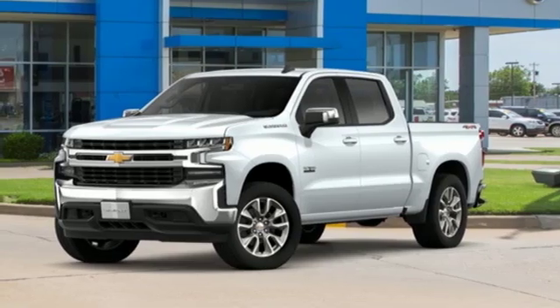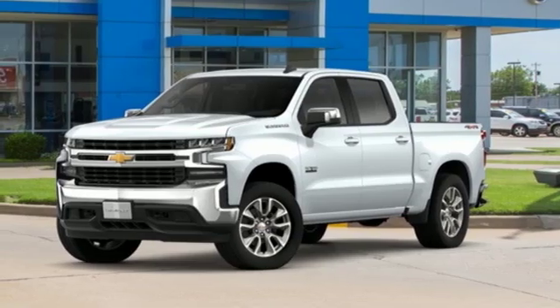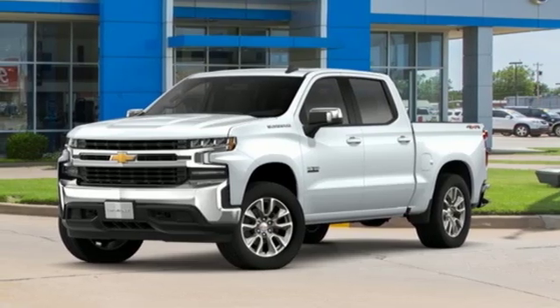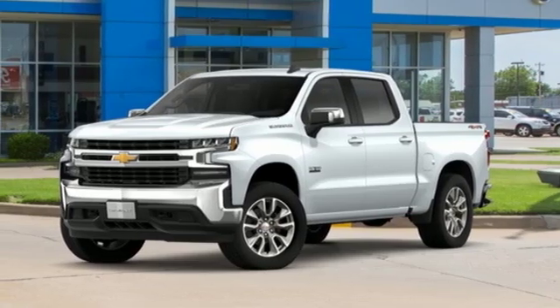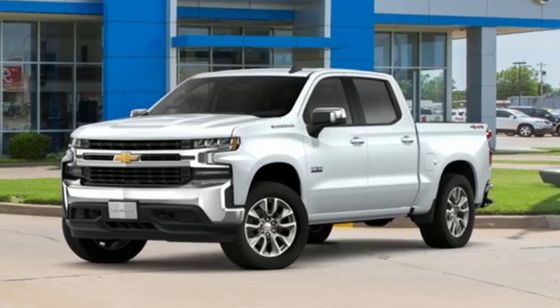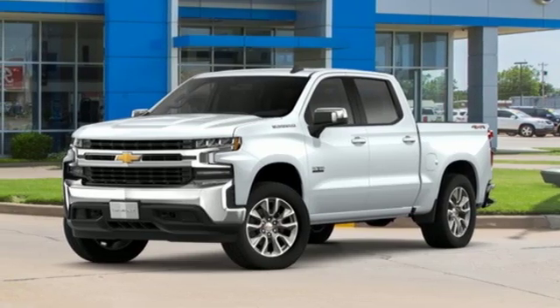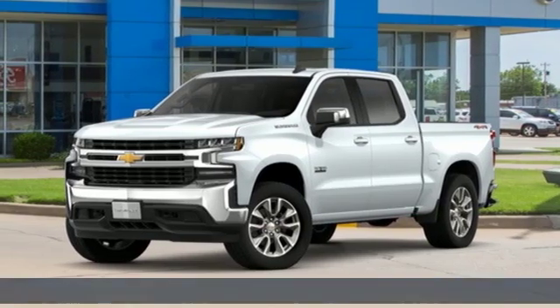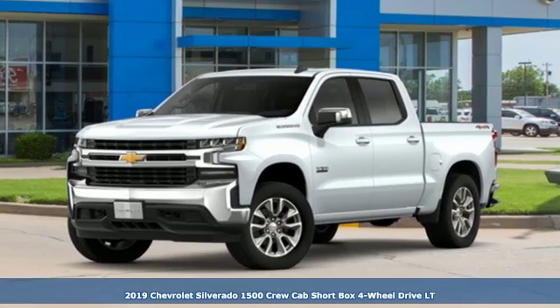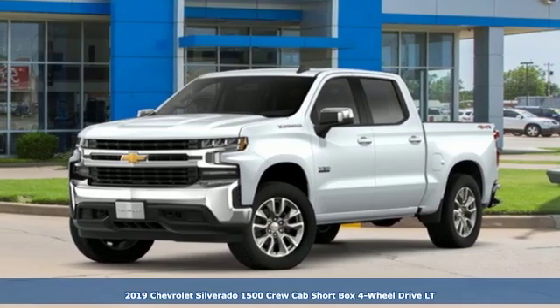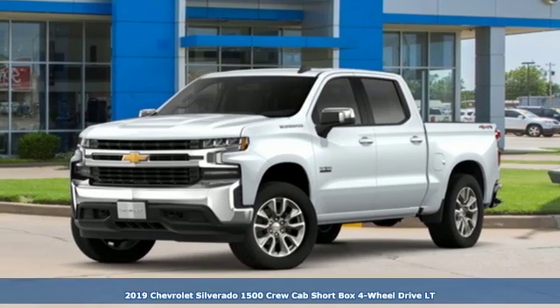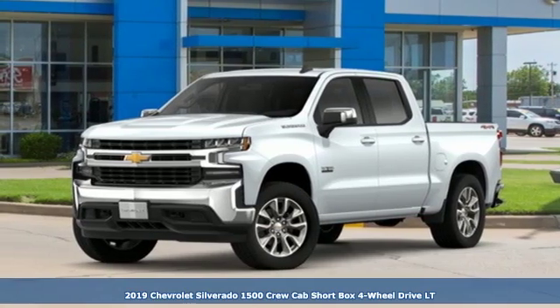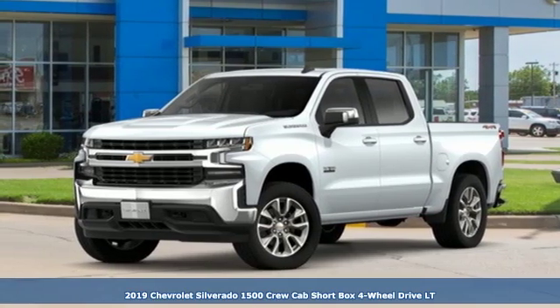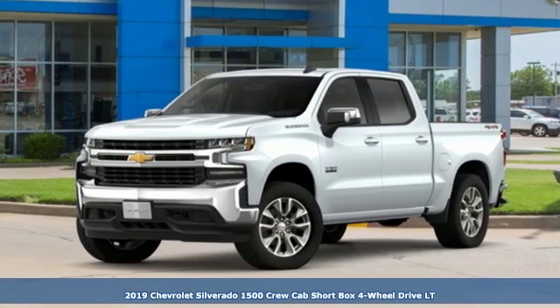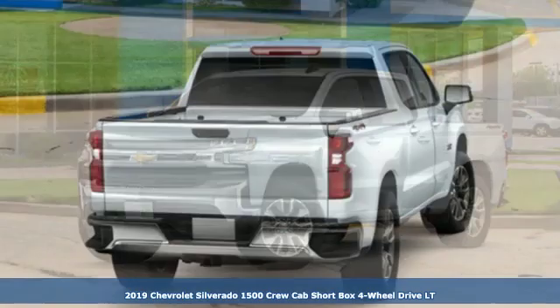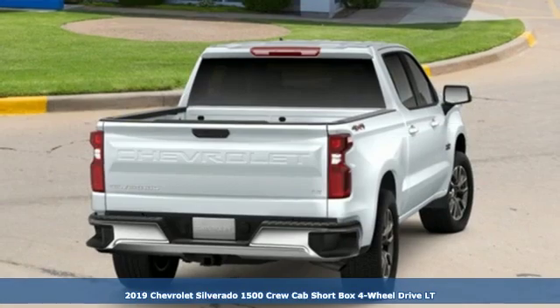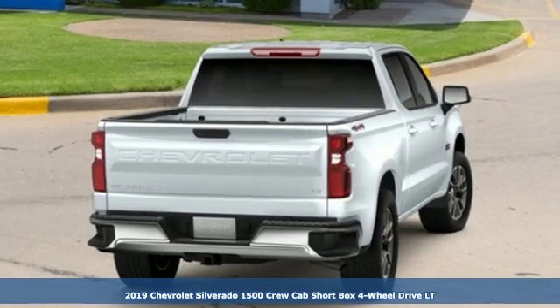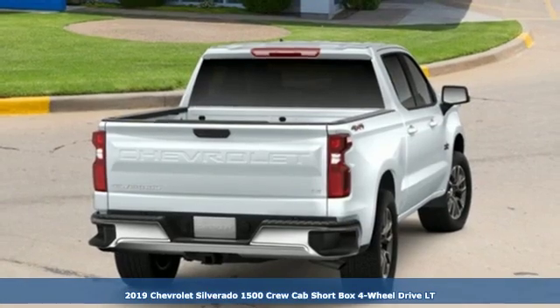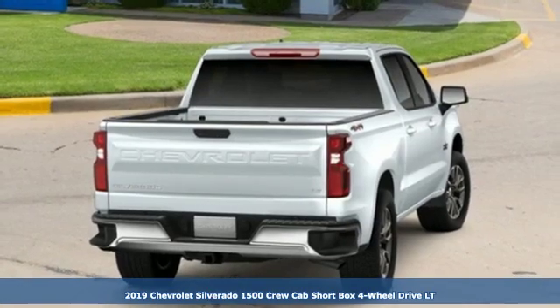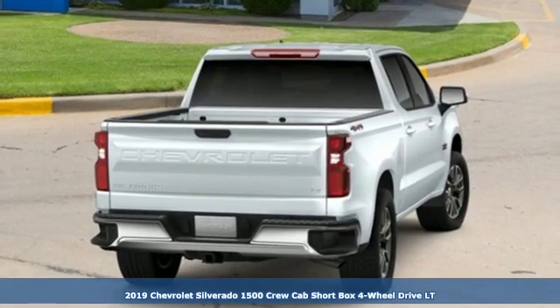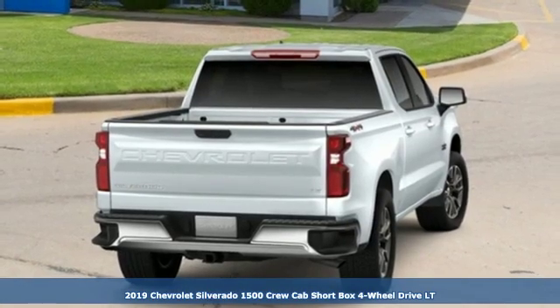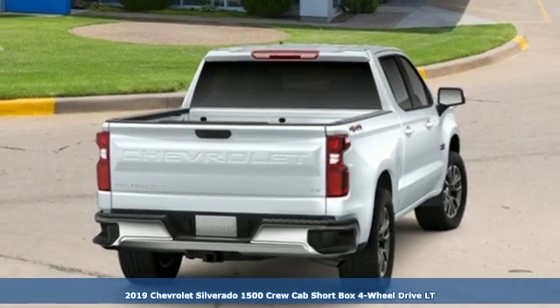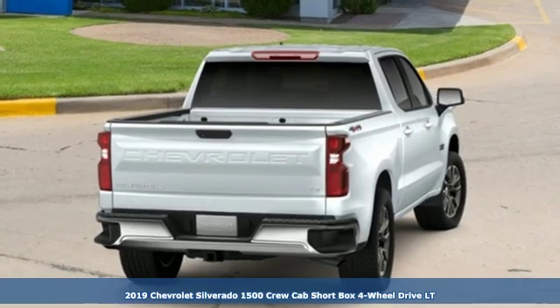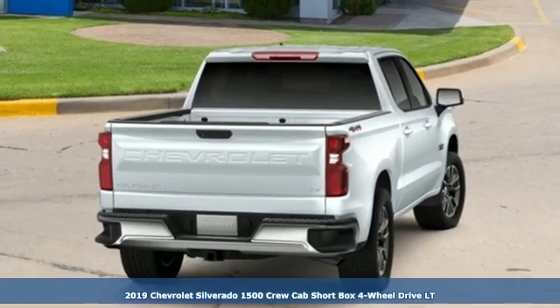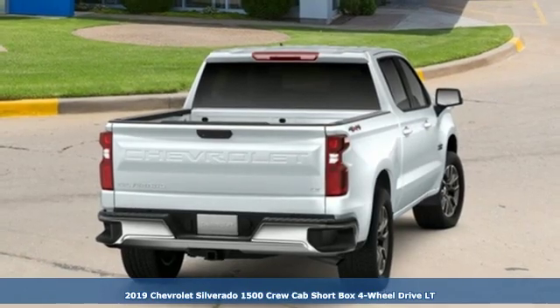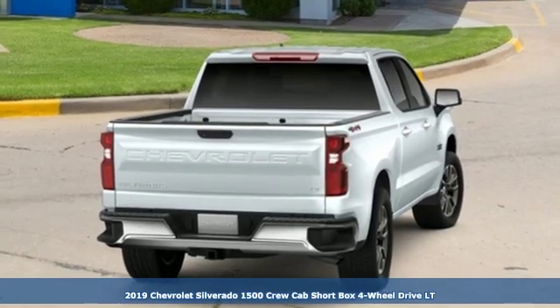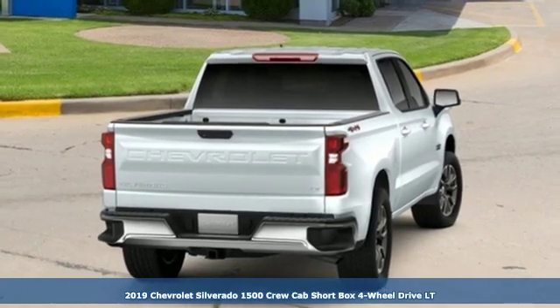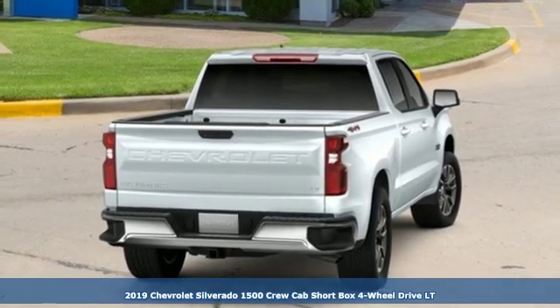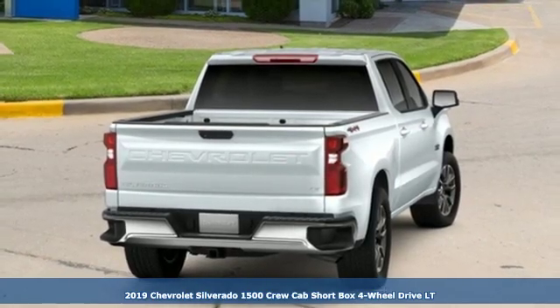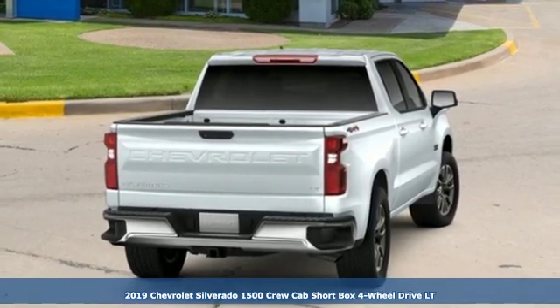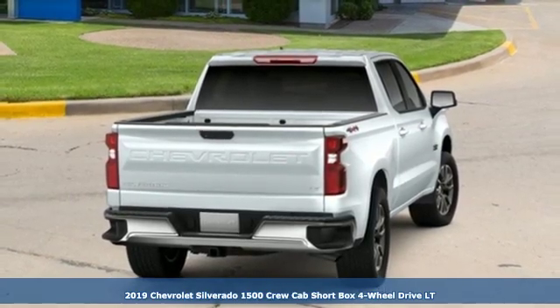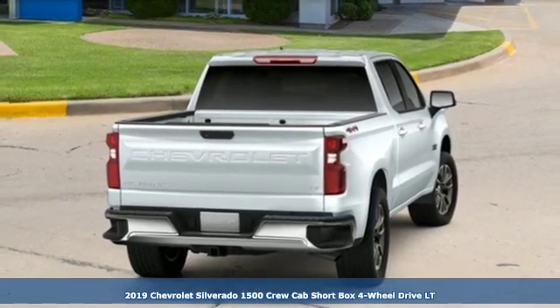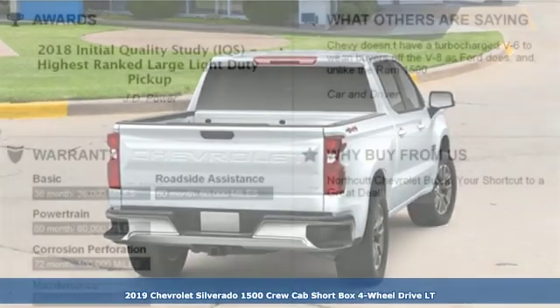It's a new 2019 Chevrolet Silverado 1500. In a Chevy, the journey matters more than the destination.